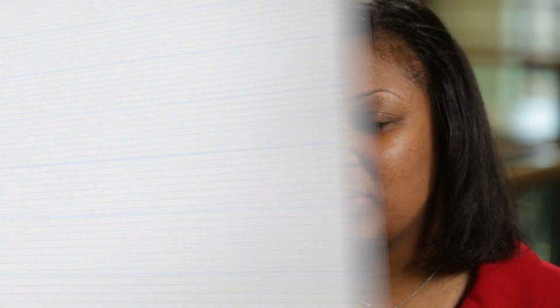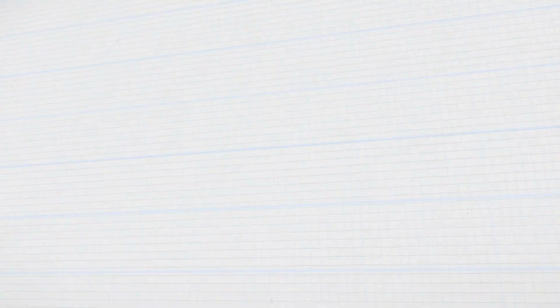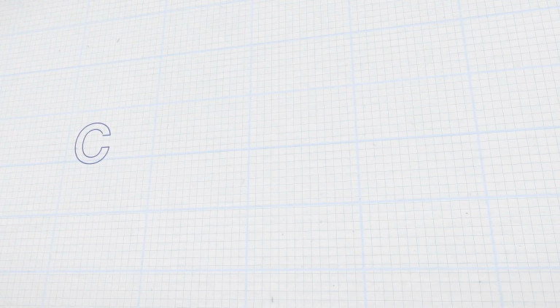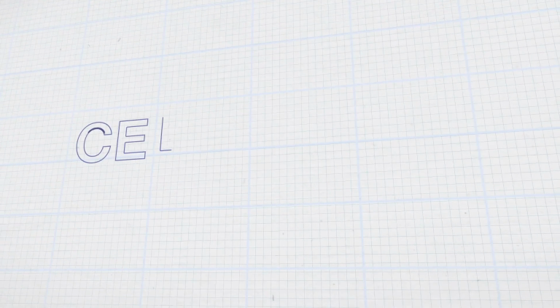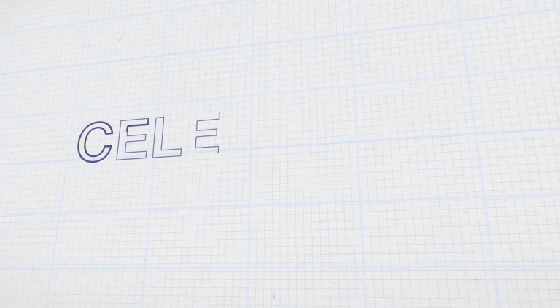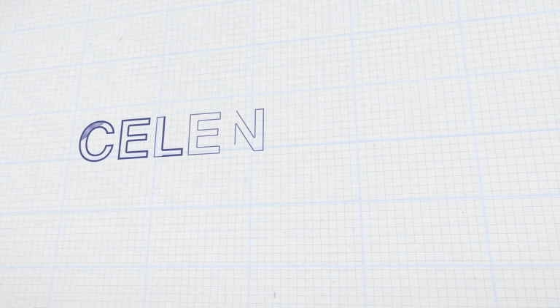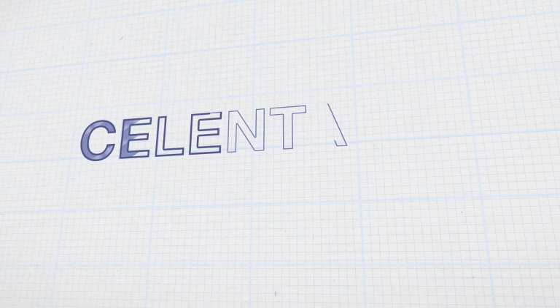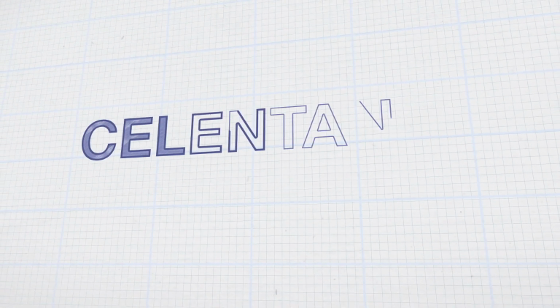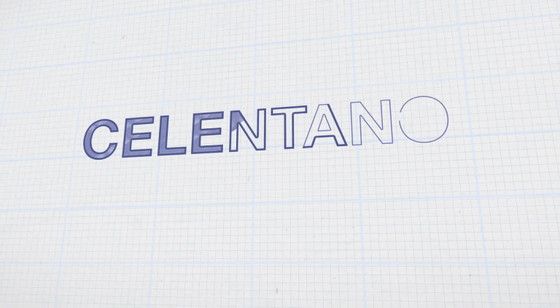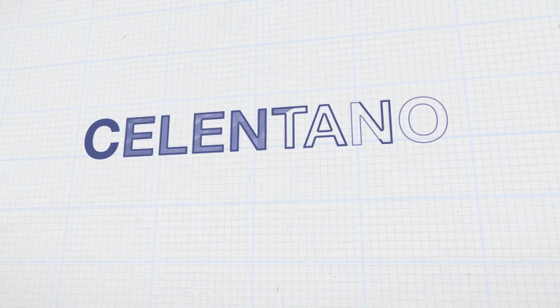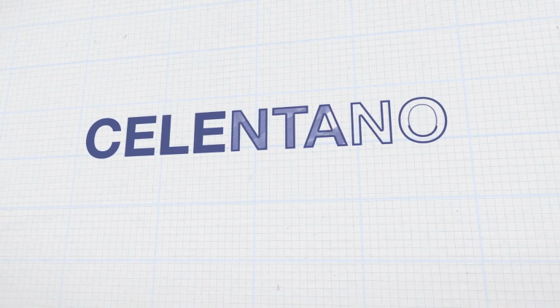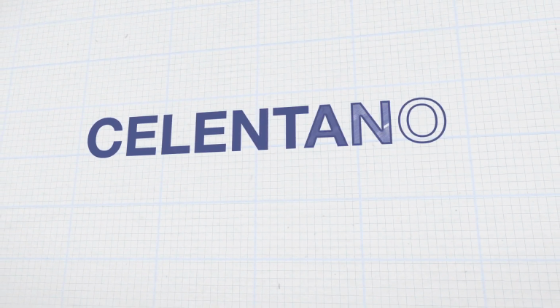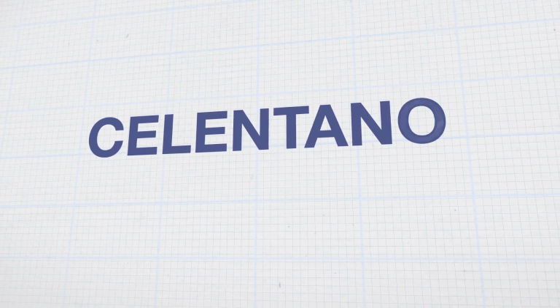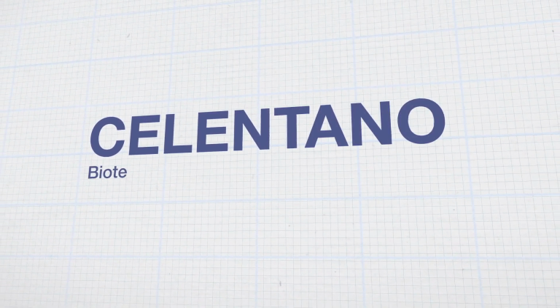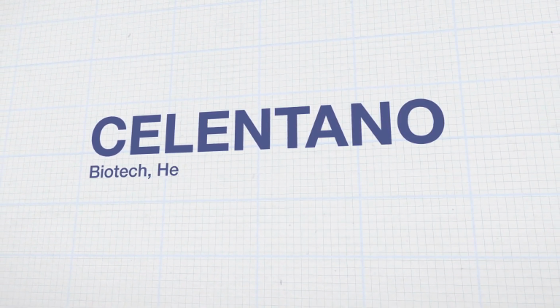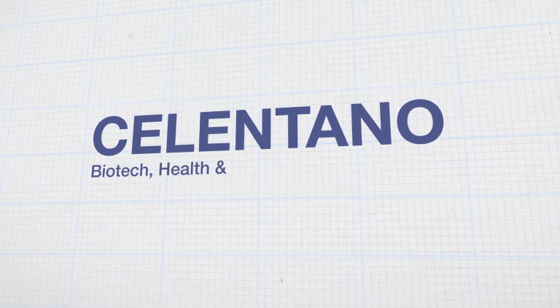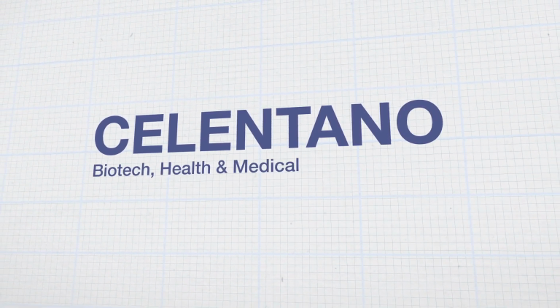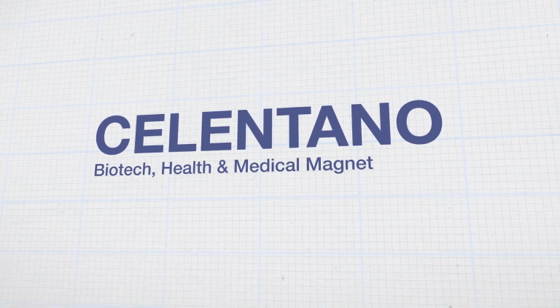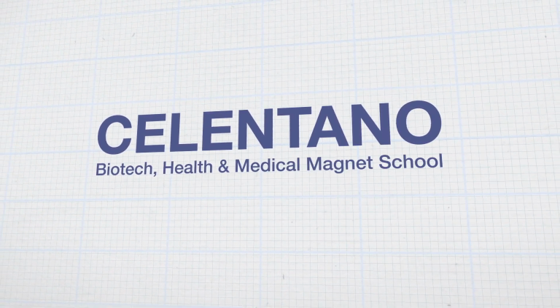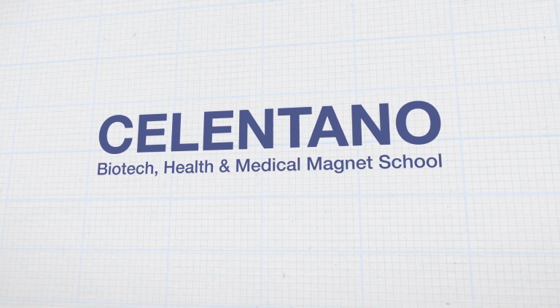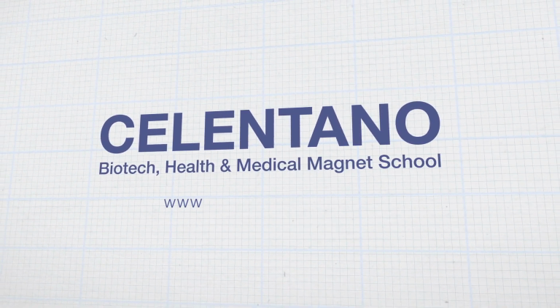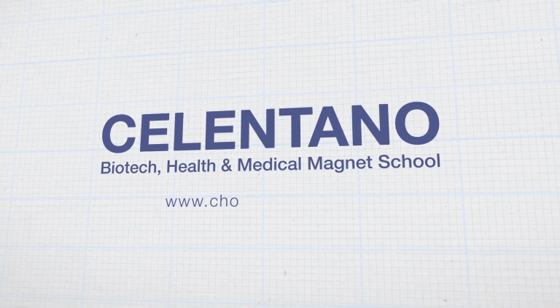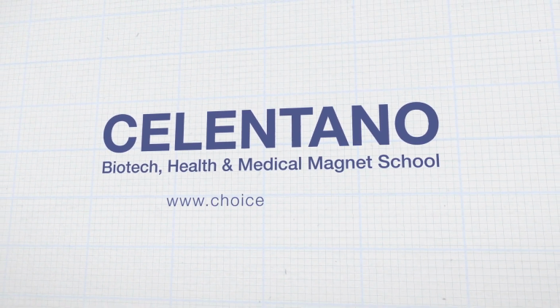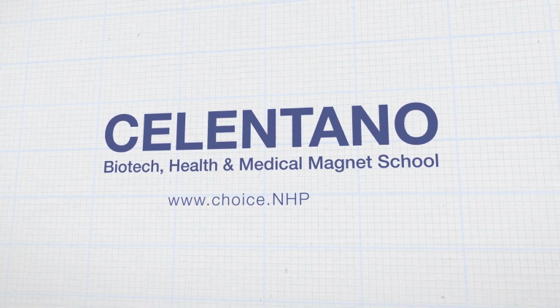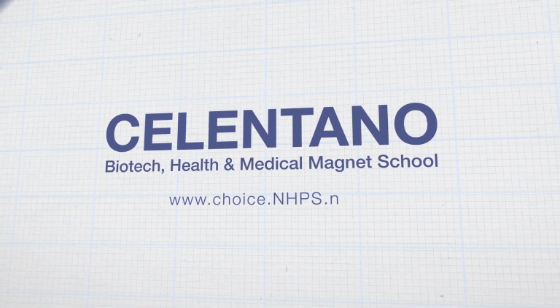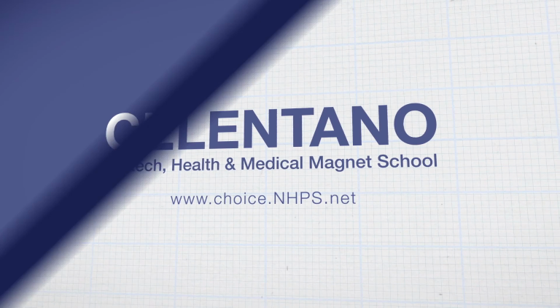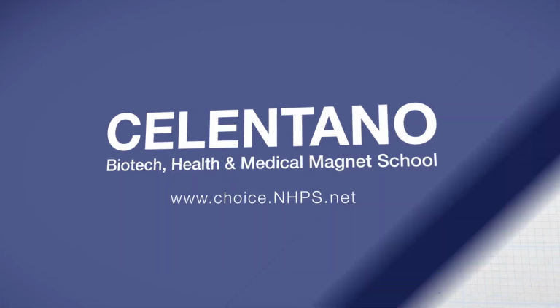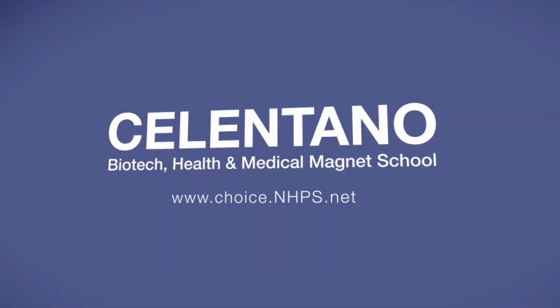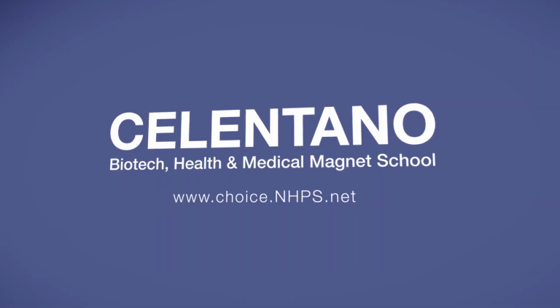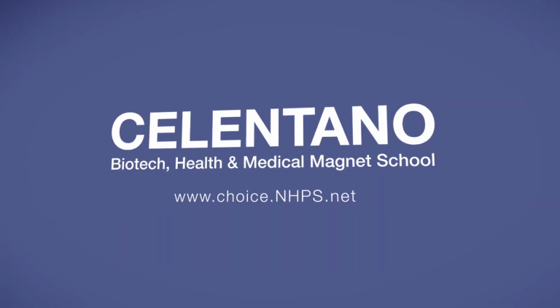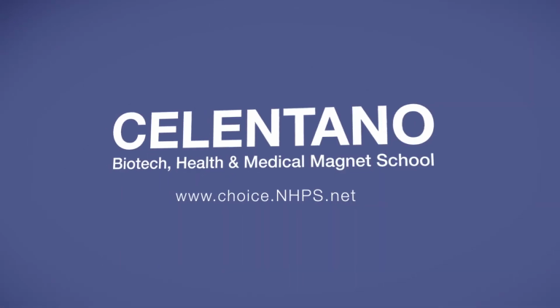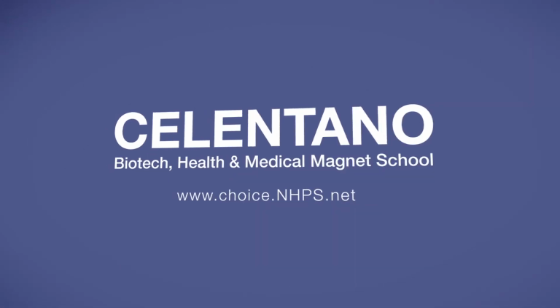For more information and to learn how to register, visit choice.nhps.net.